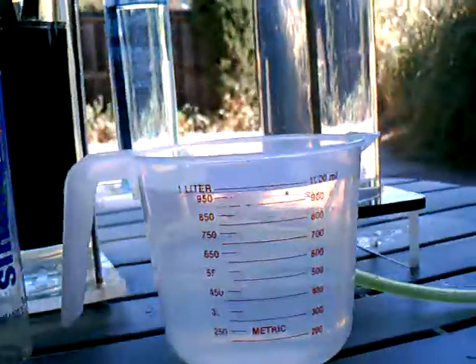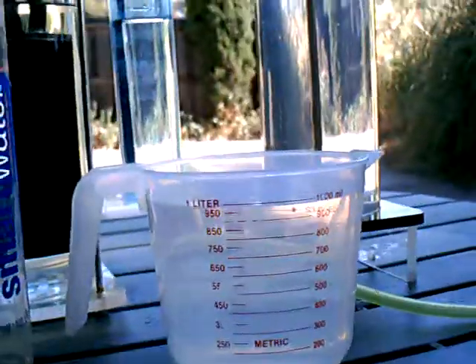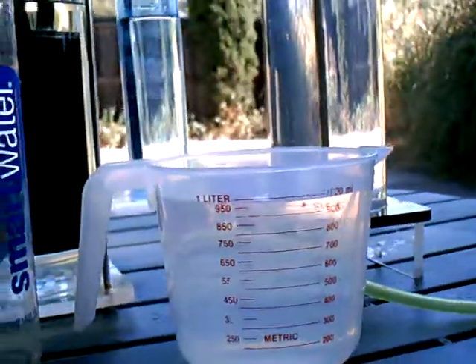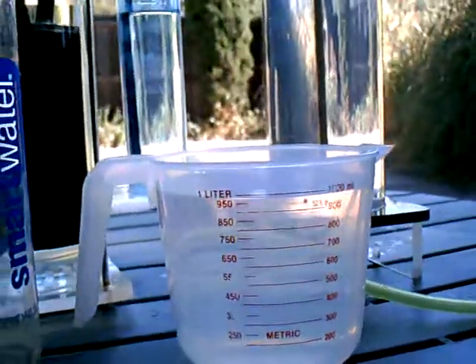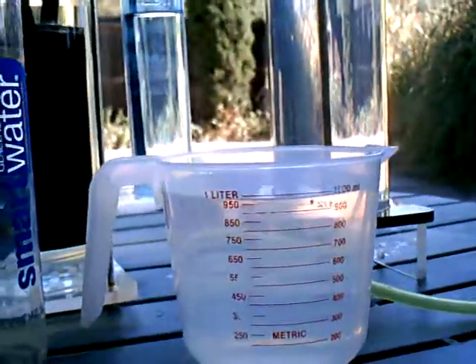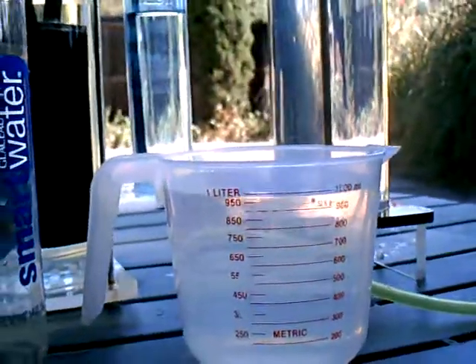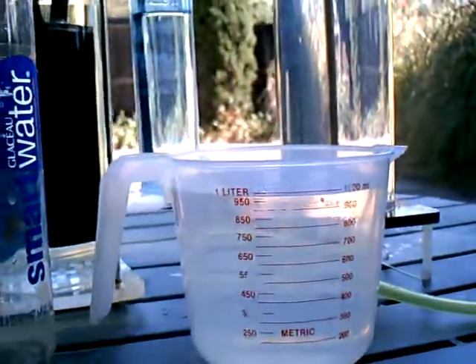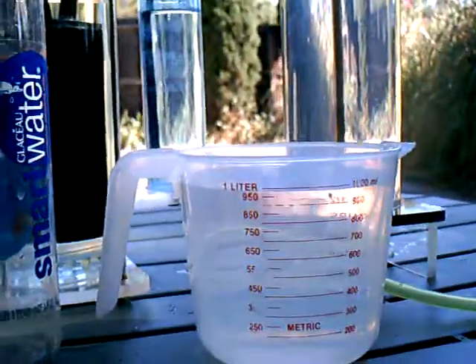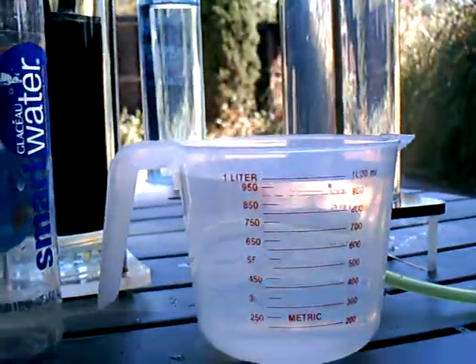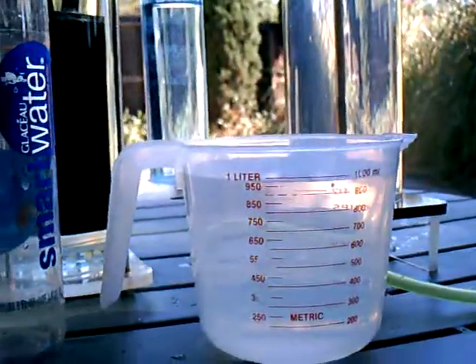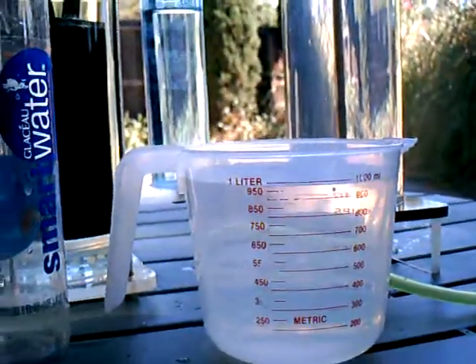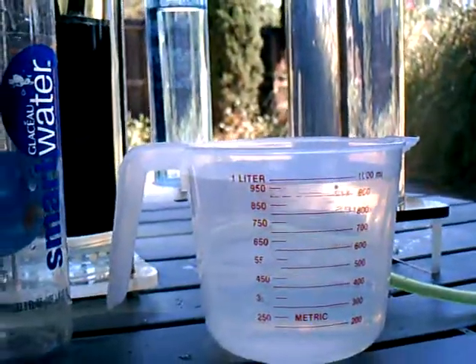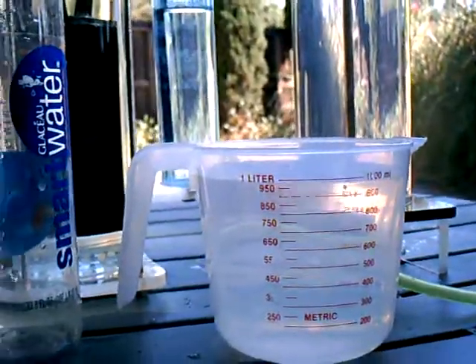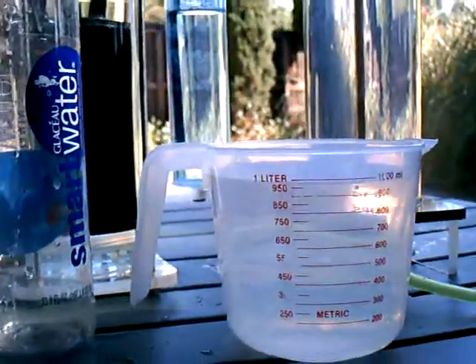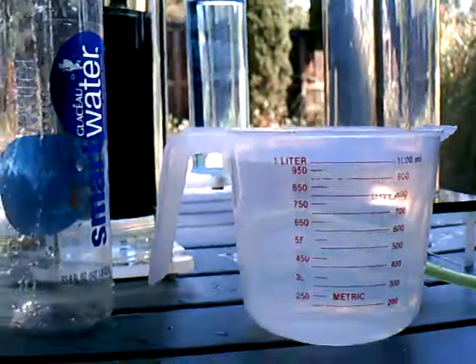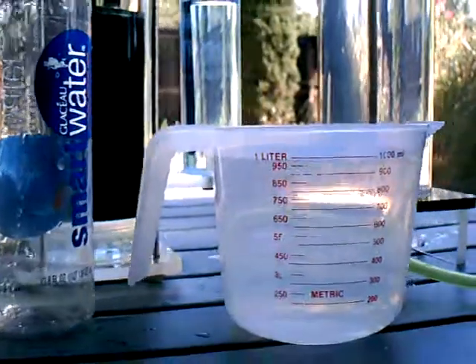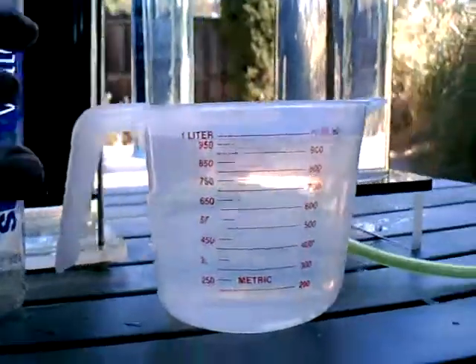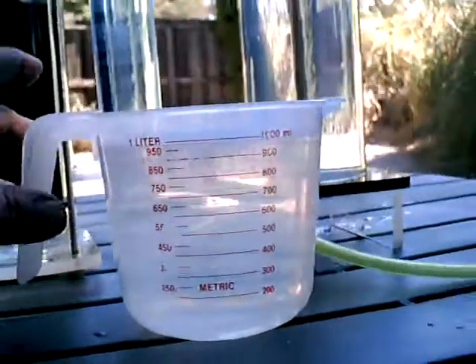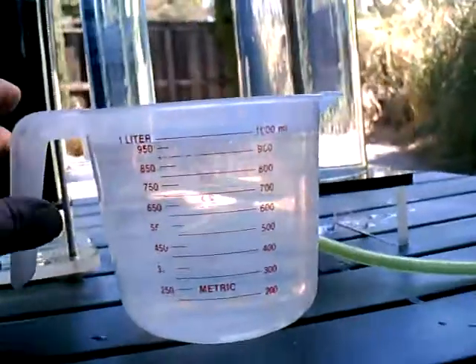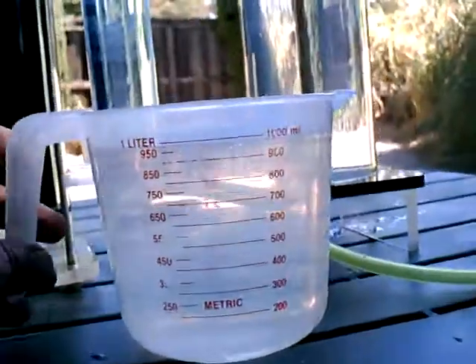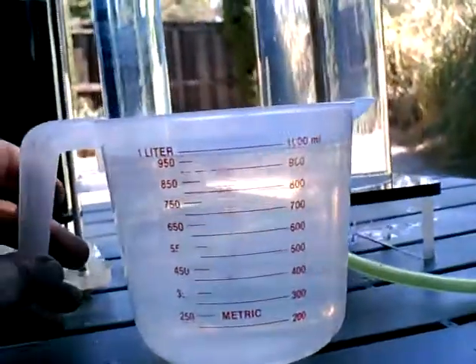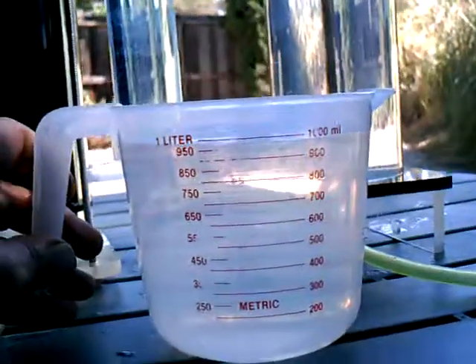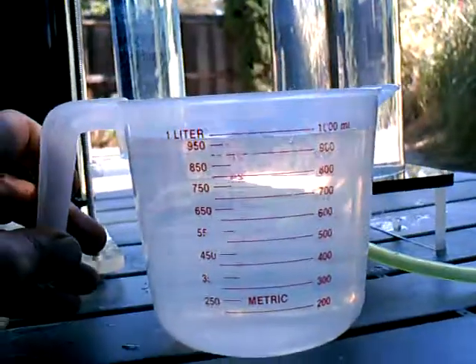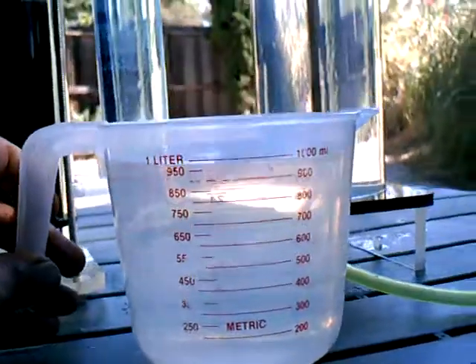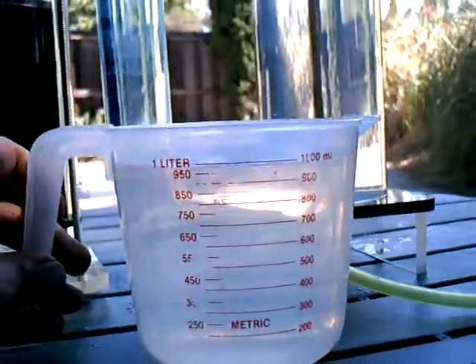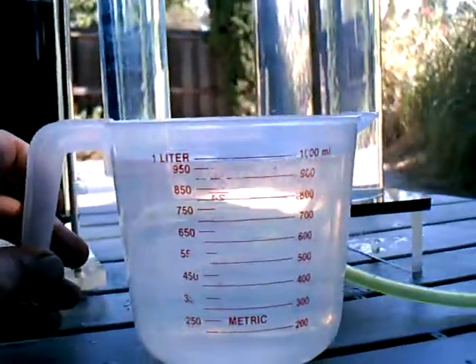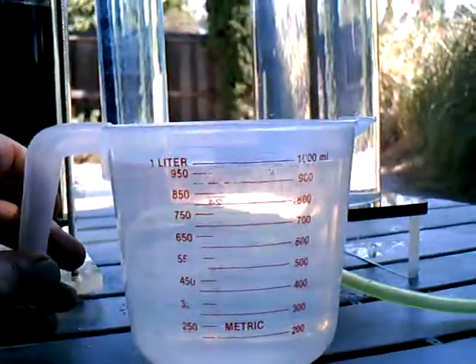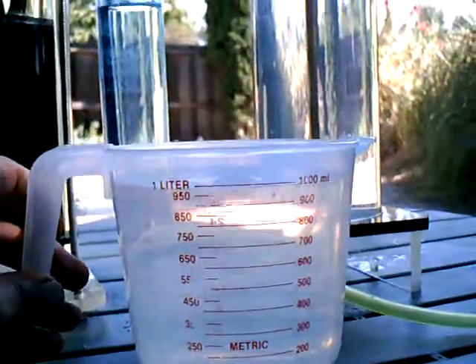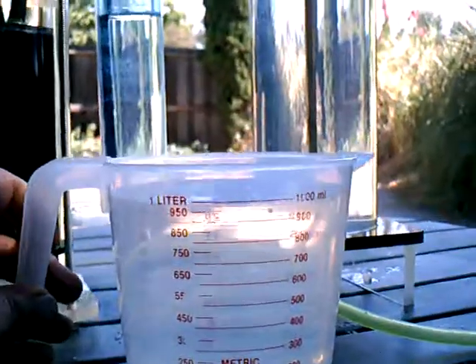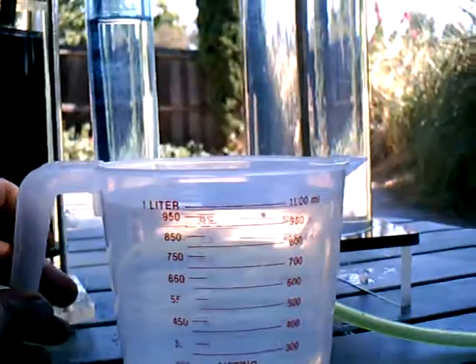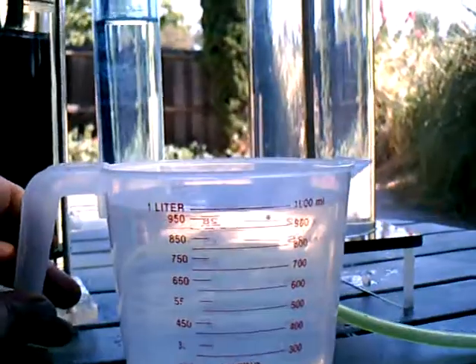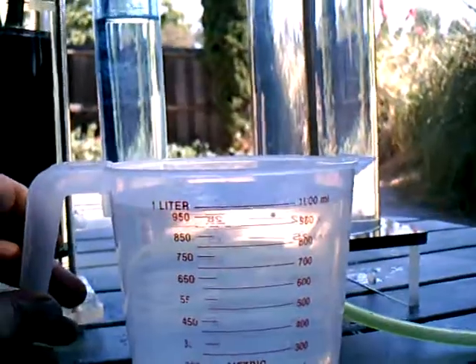Well, I think we've got — it's not quite level — pretty much a liter there.